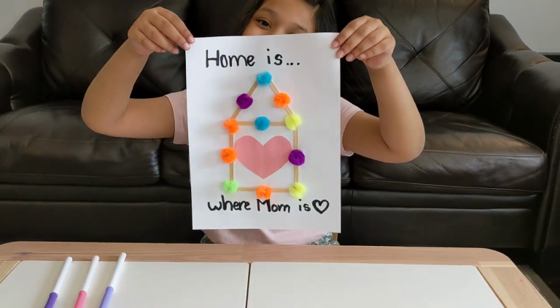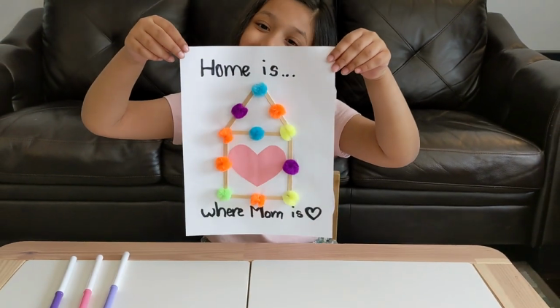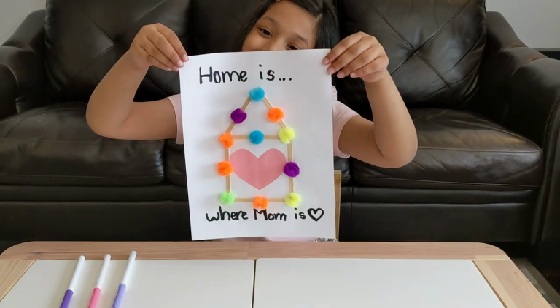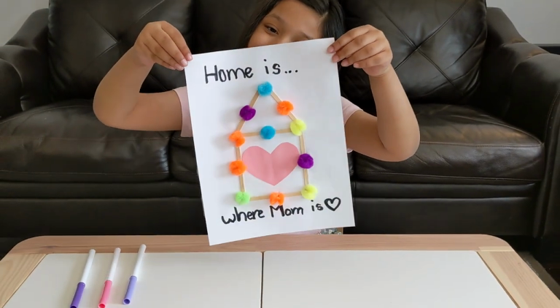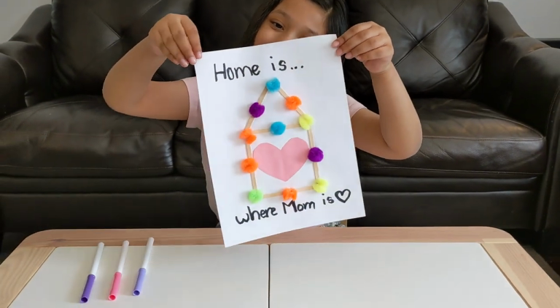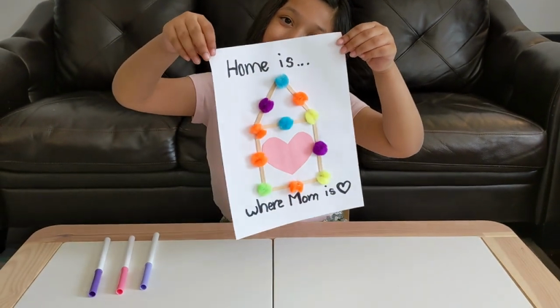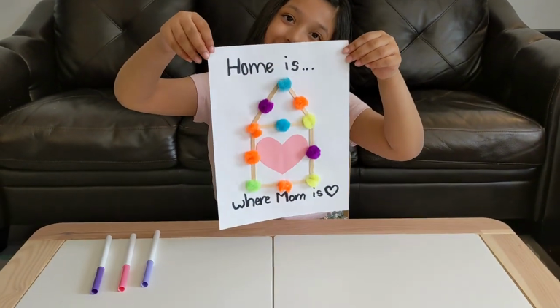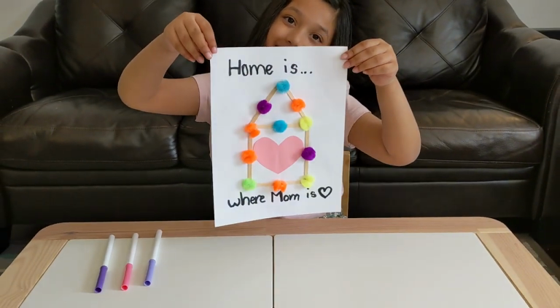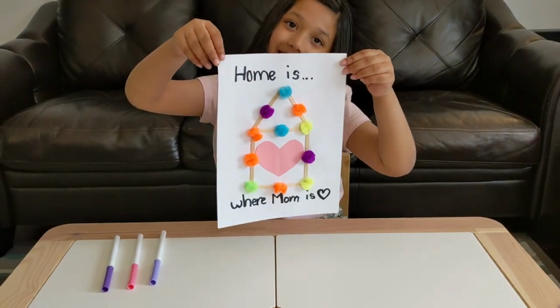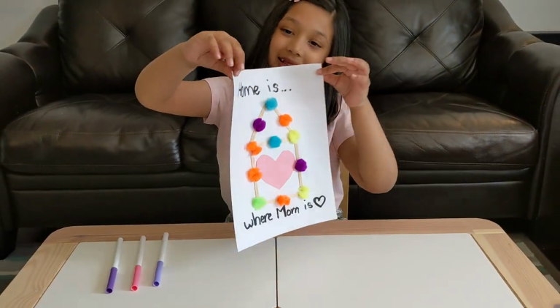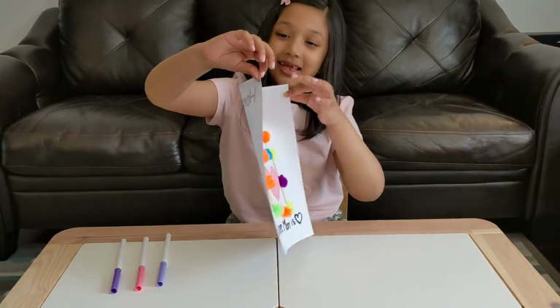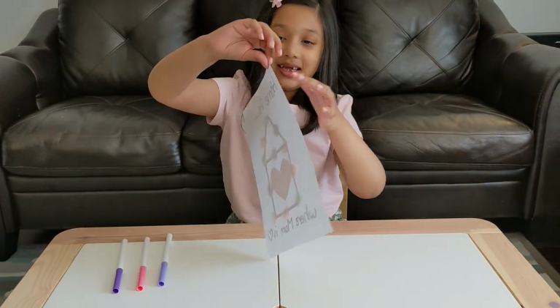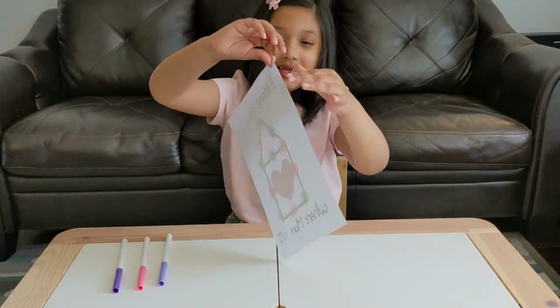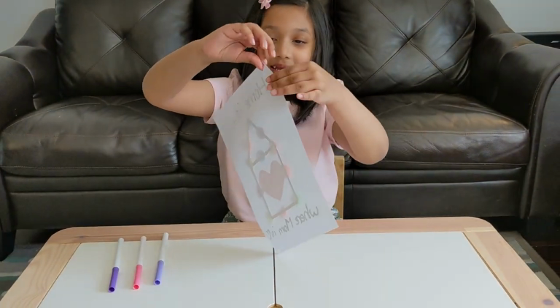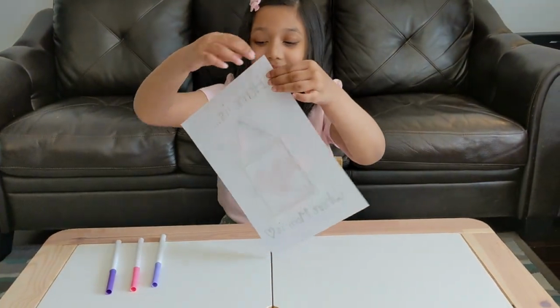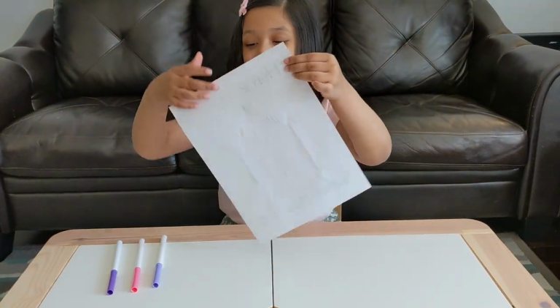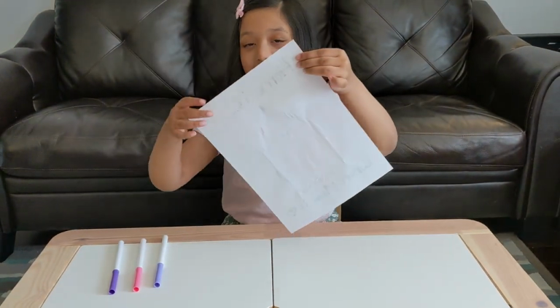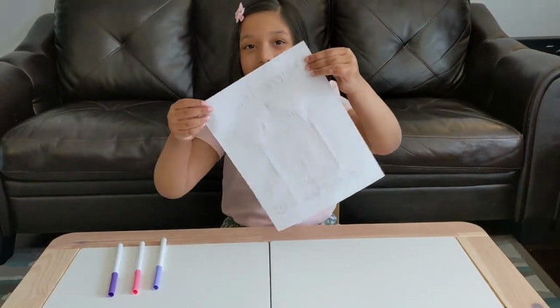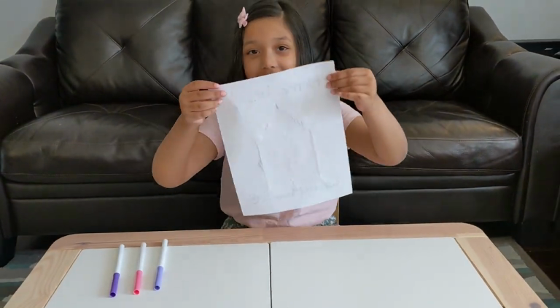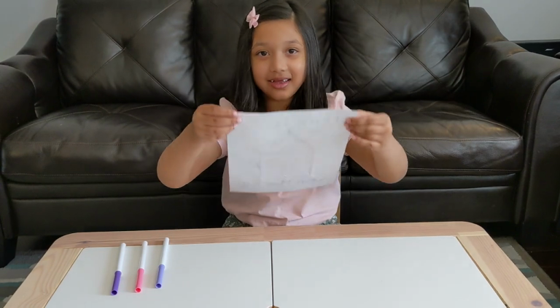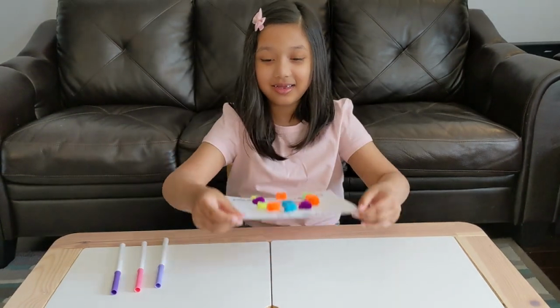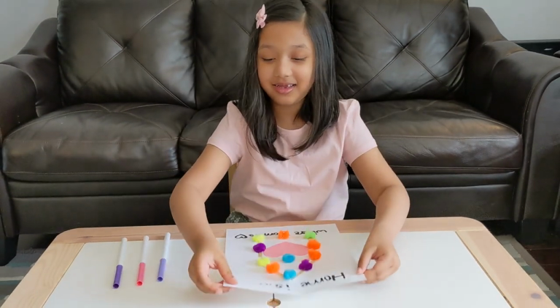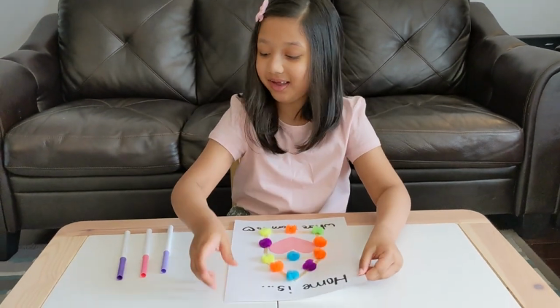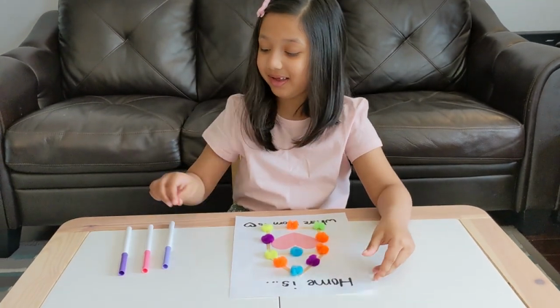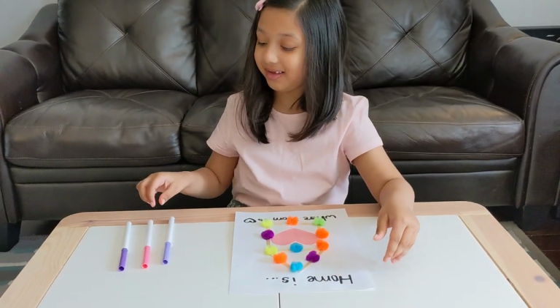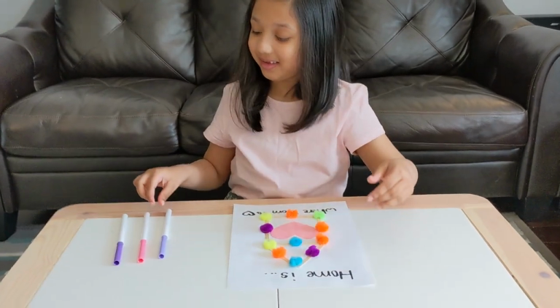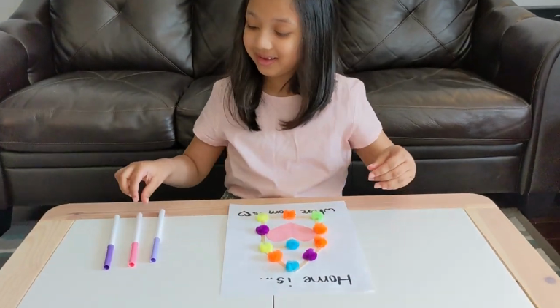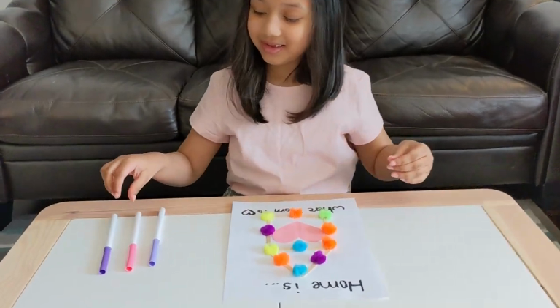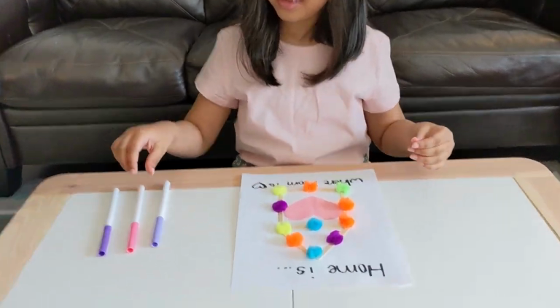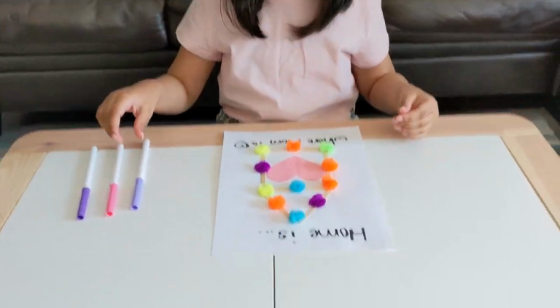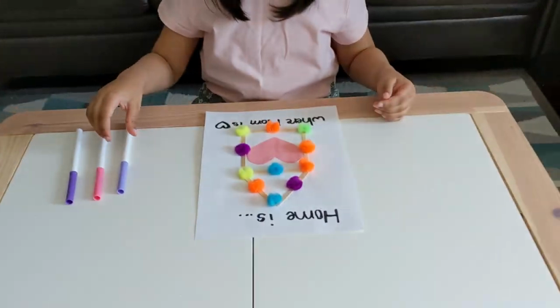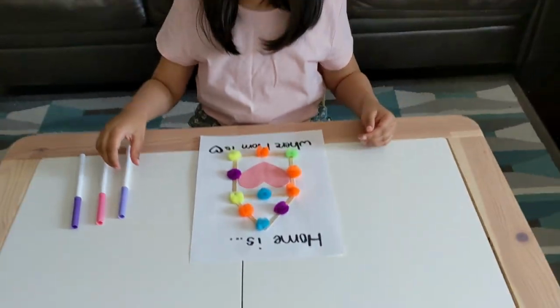Now you're going to take your black marker and trace over the message in the card. Perfect — it should look like this. Do you want to decorate it with some hearts, Safiya? Go ahead — you can draw a few hearts all over the paper.